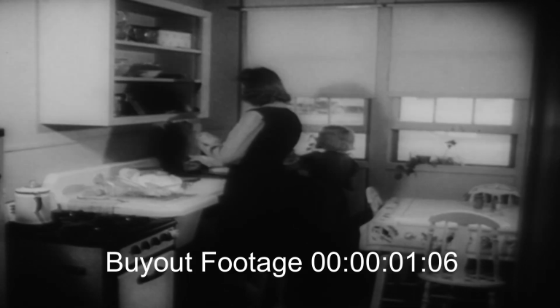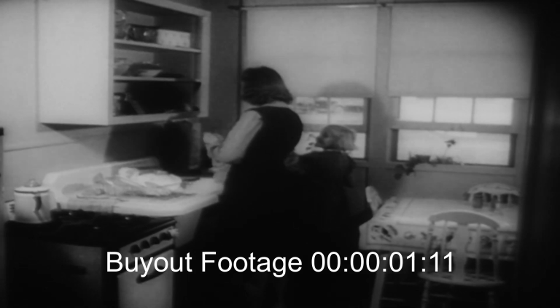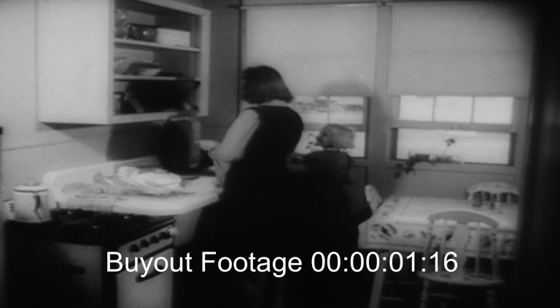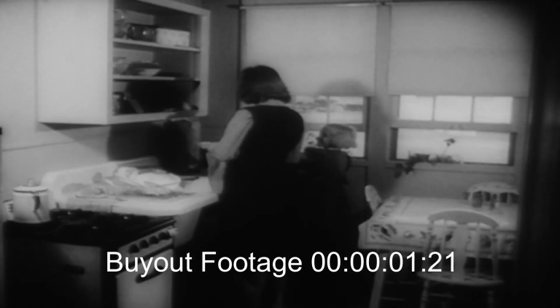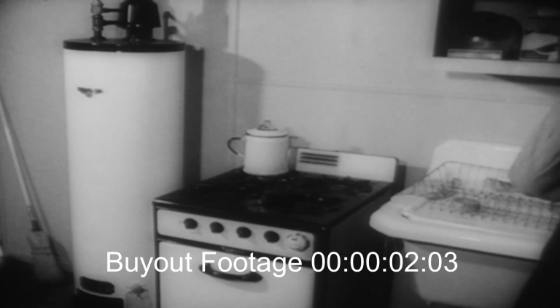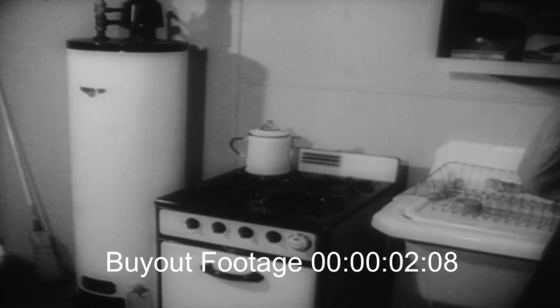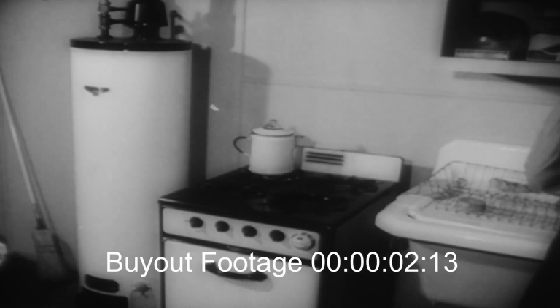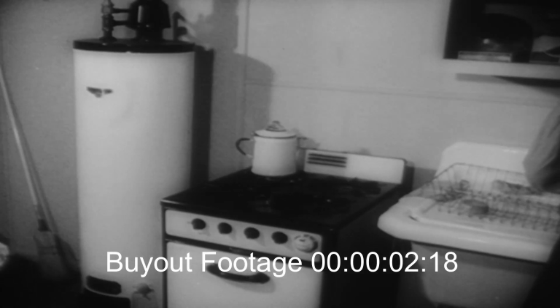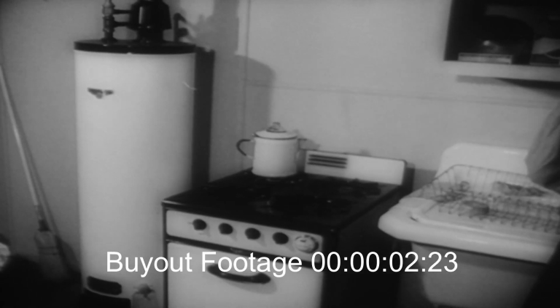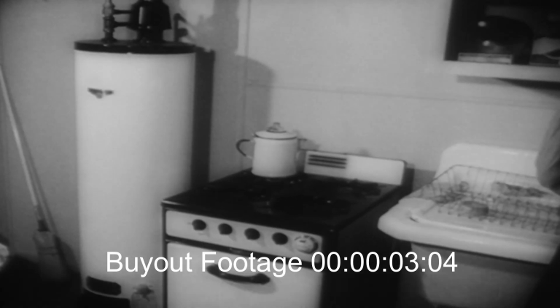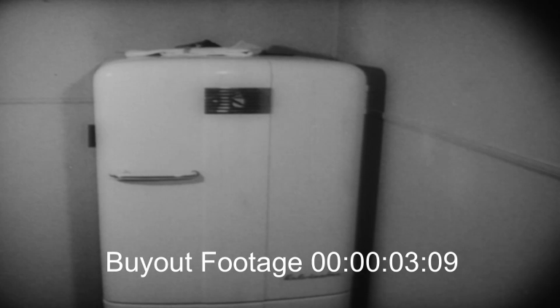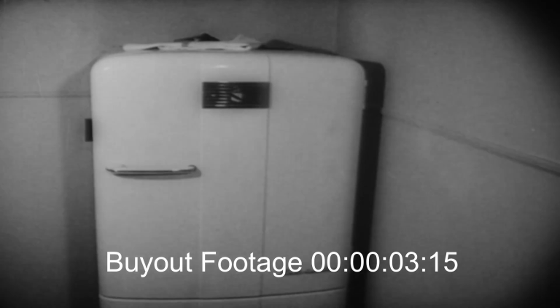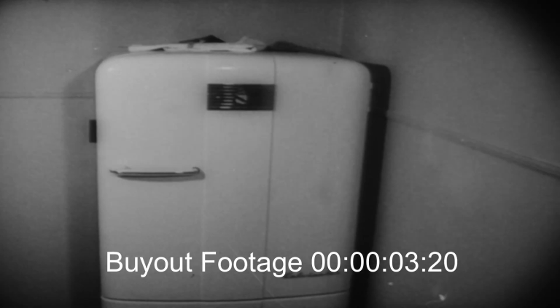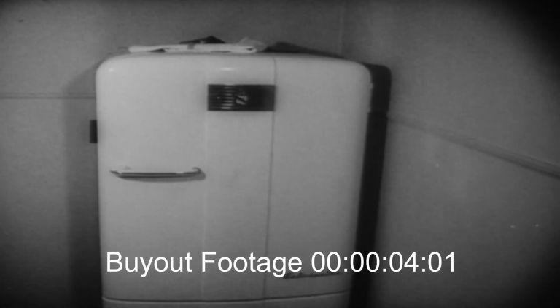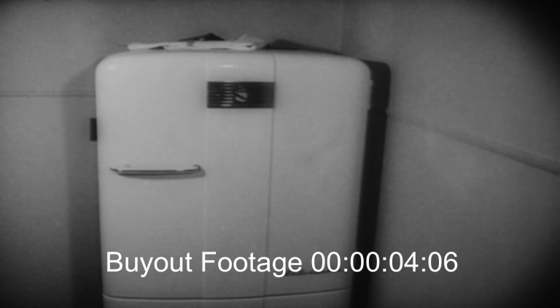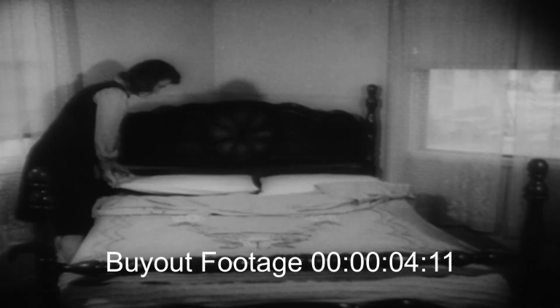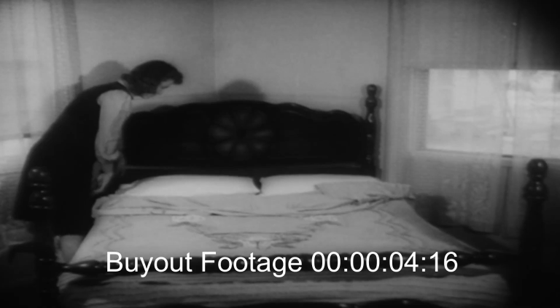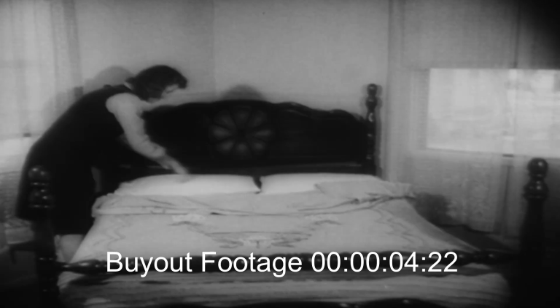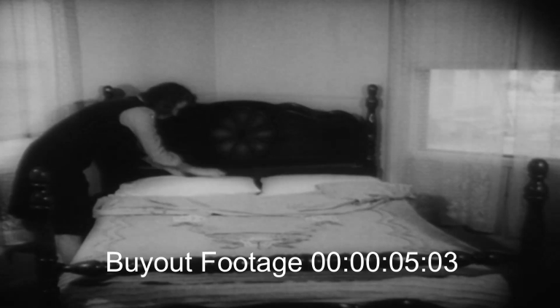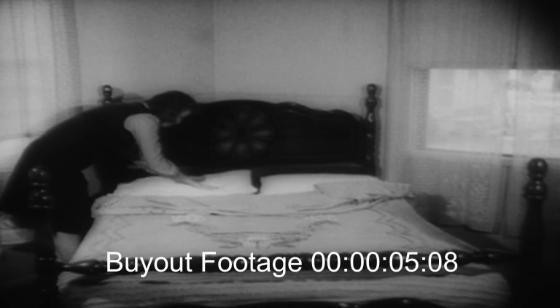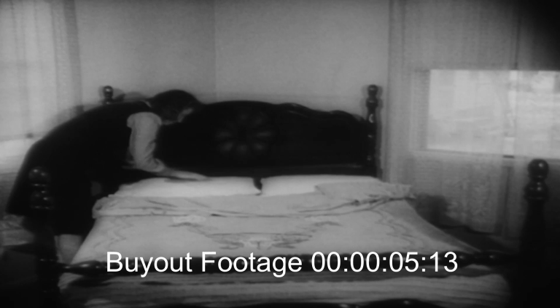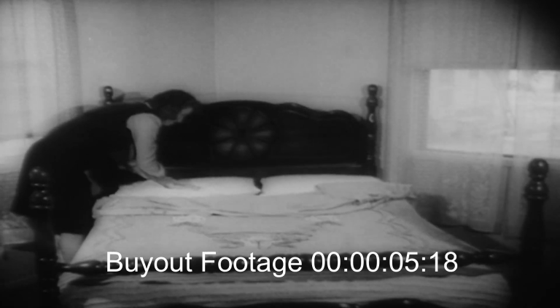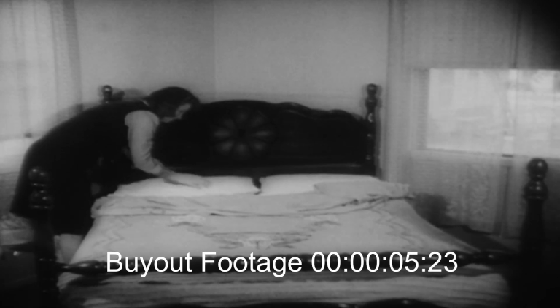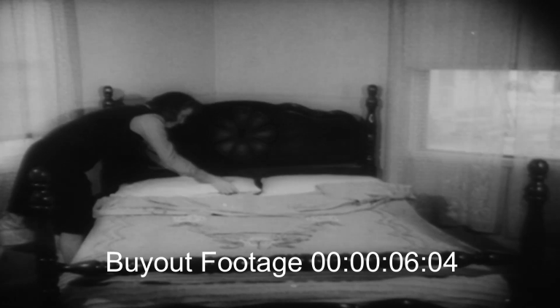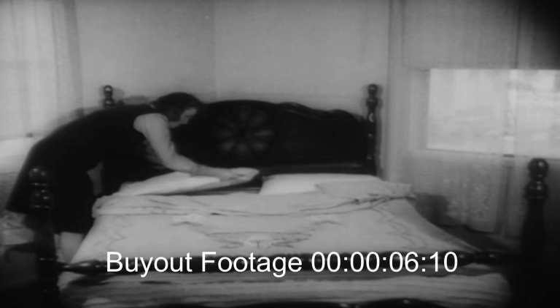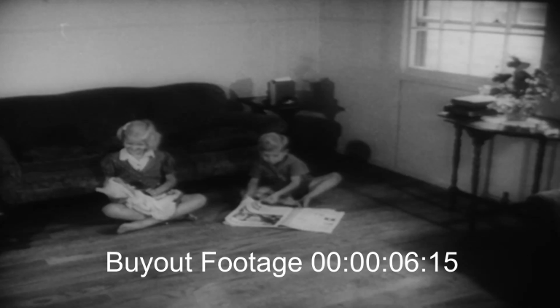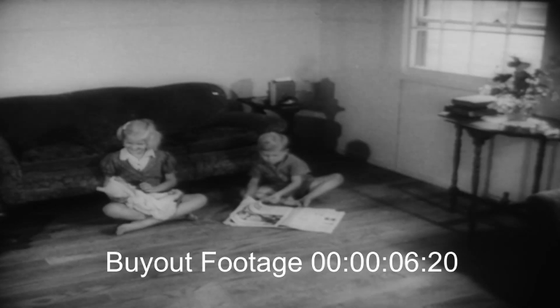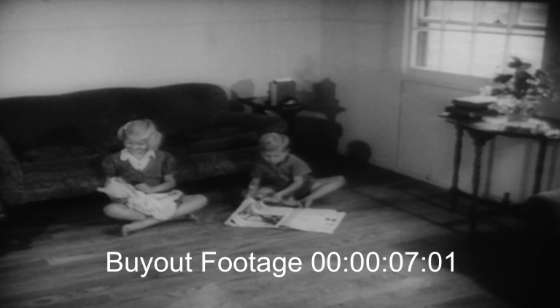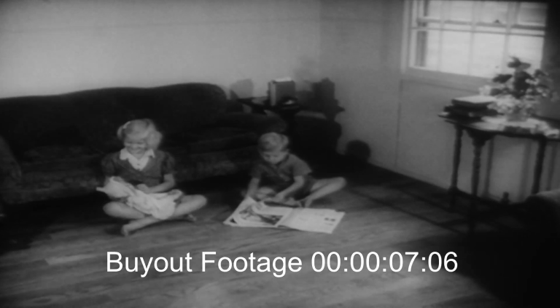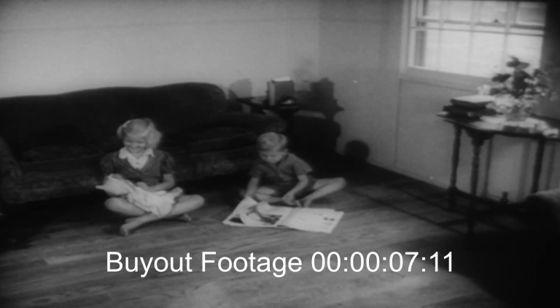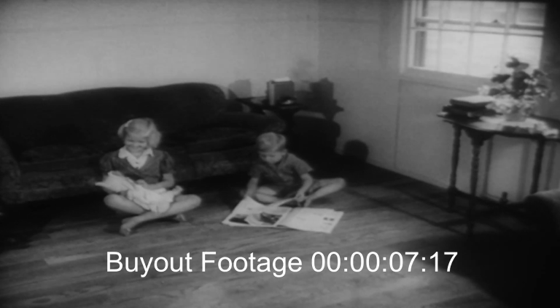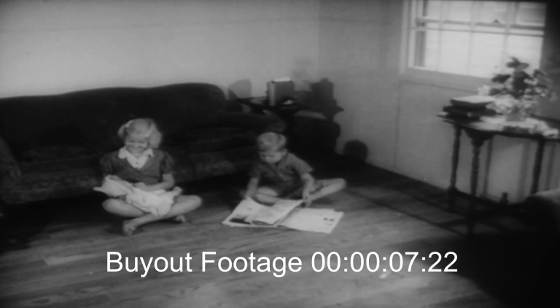Kitchens are modern and equipped with the latest appliances. From bedroom to living room, it's a model home.